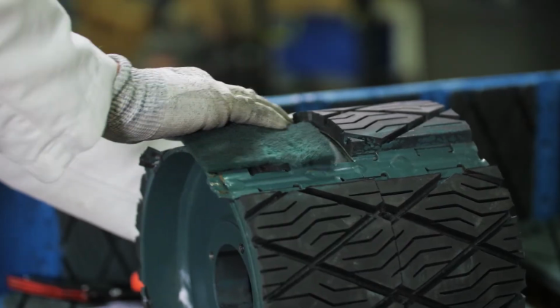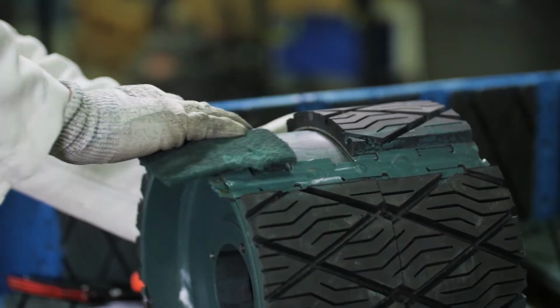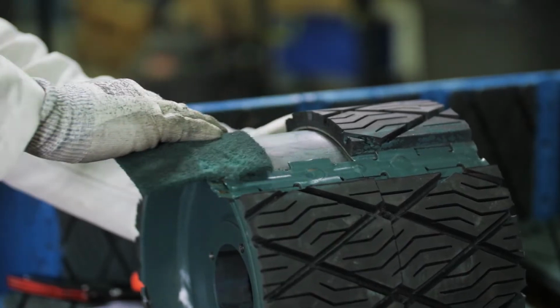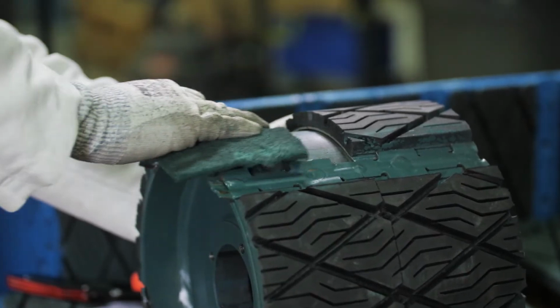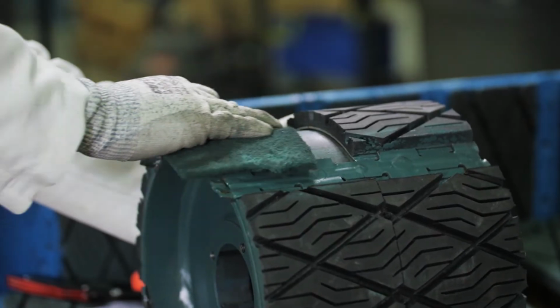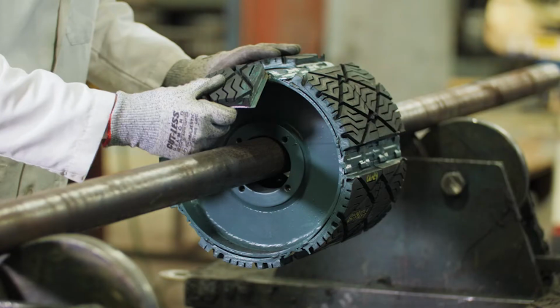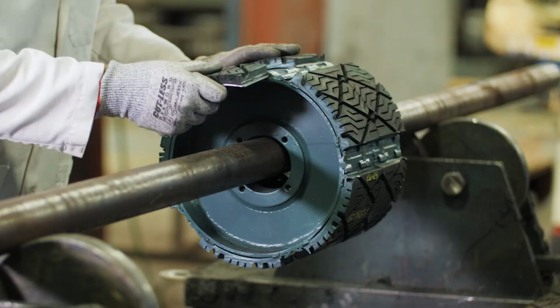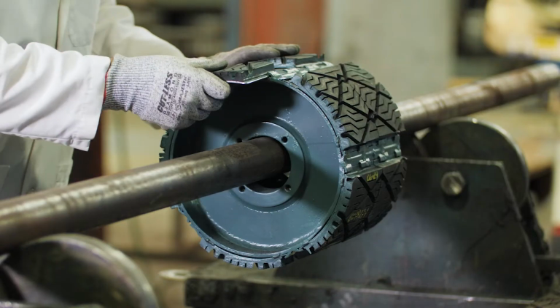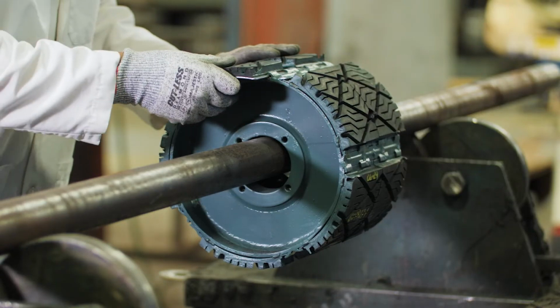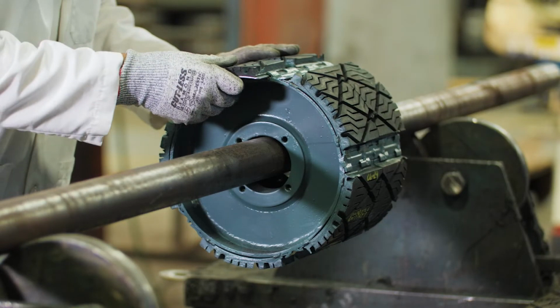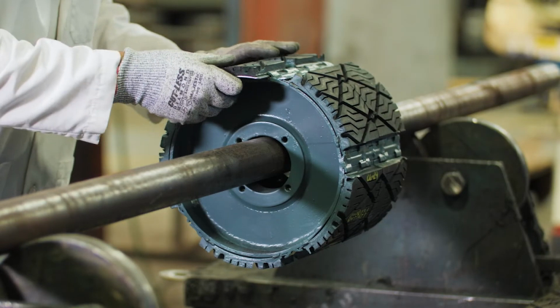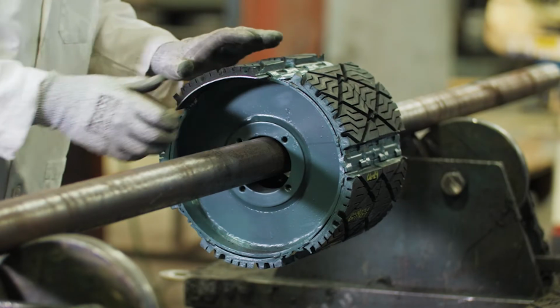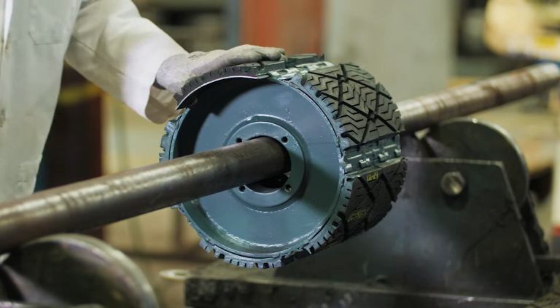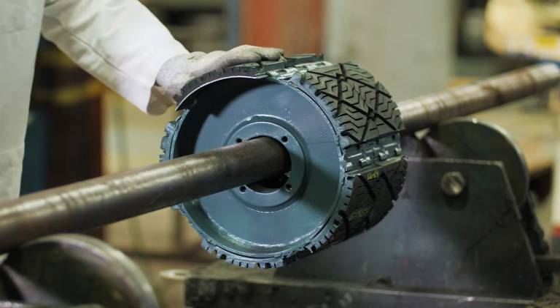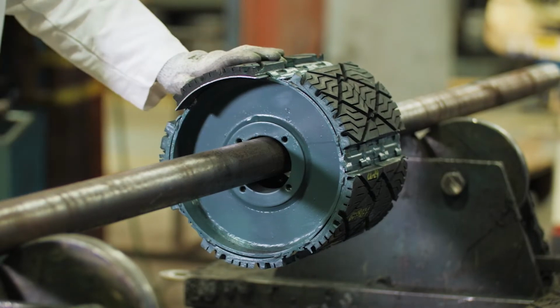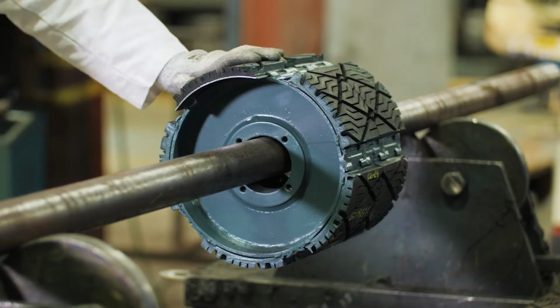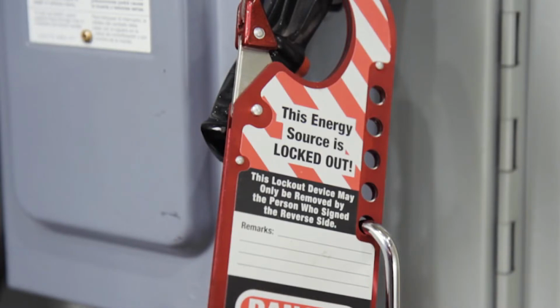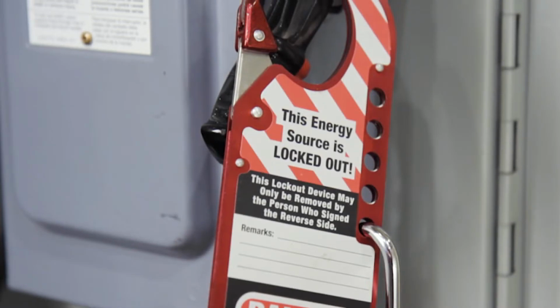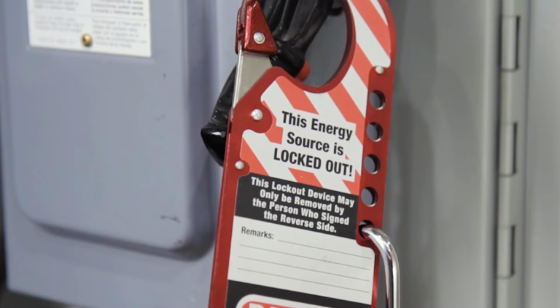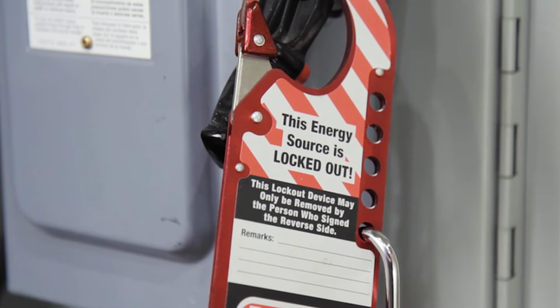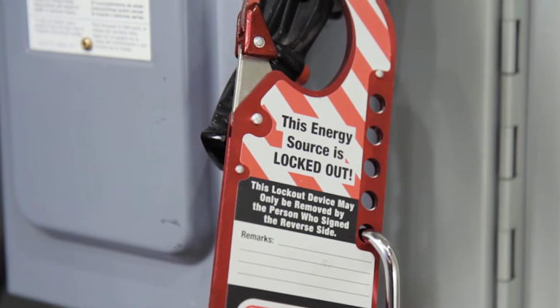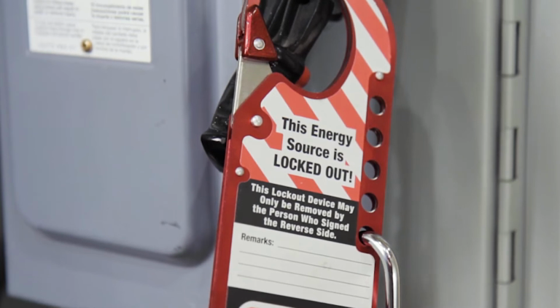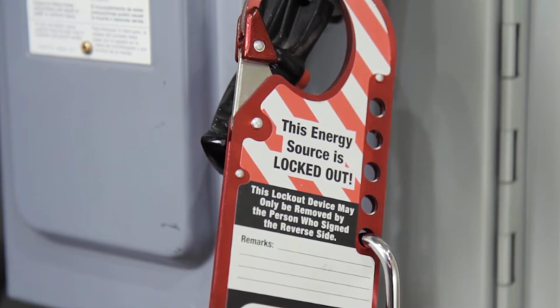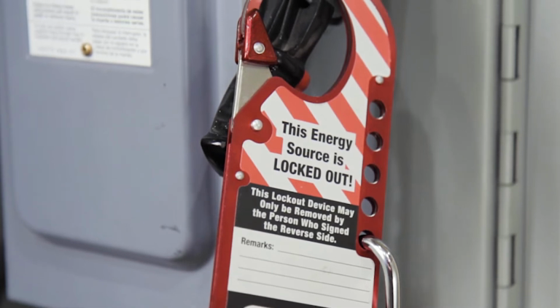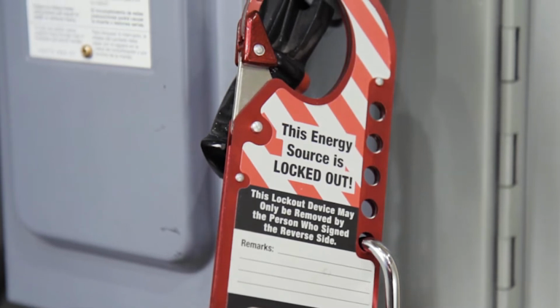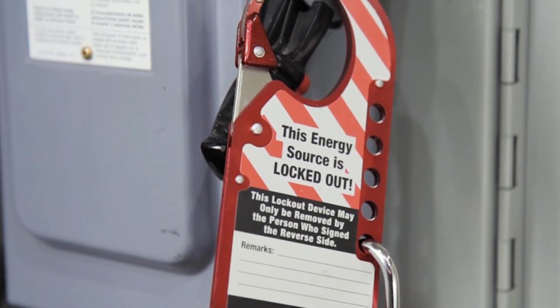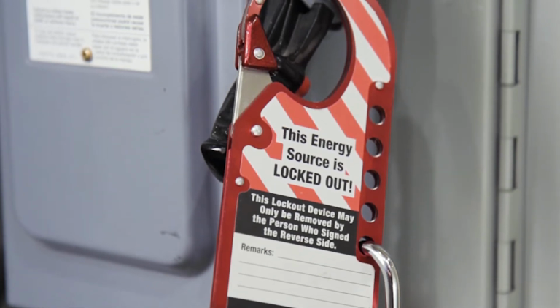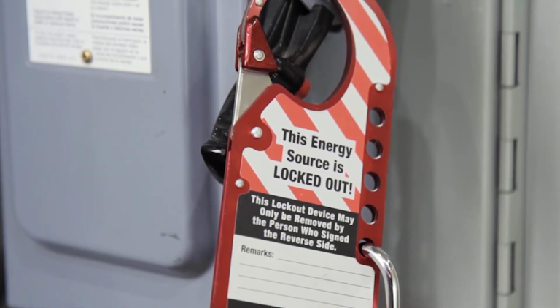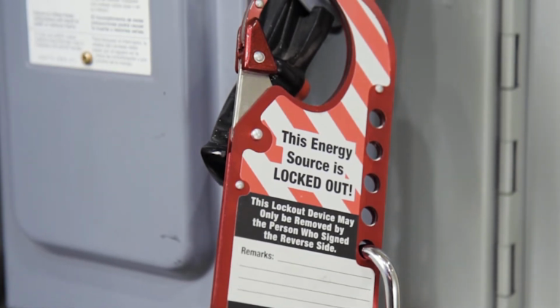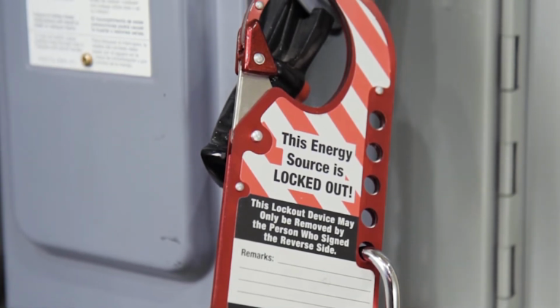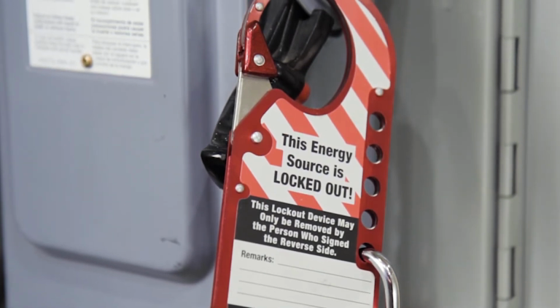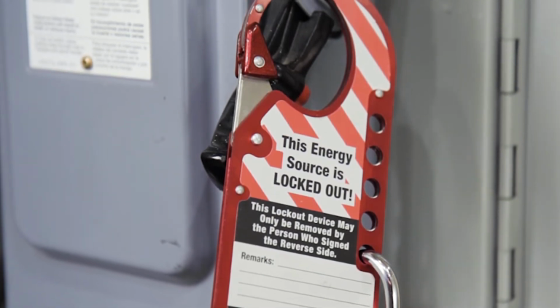Use all required personal protective equipment. Disable the equipment using proper lockout-tagout procedures.